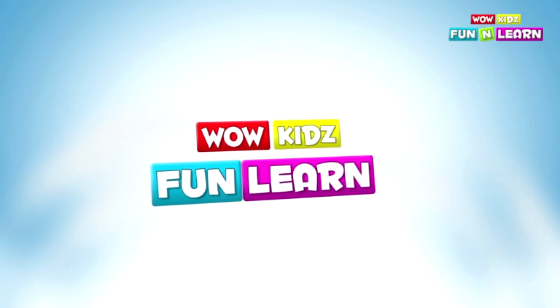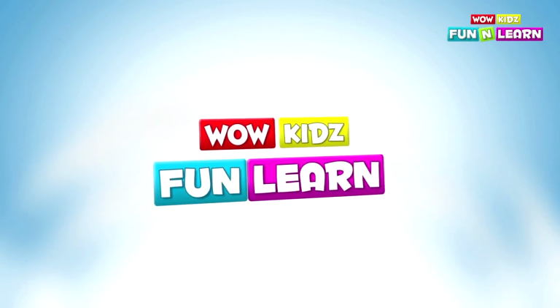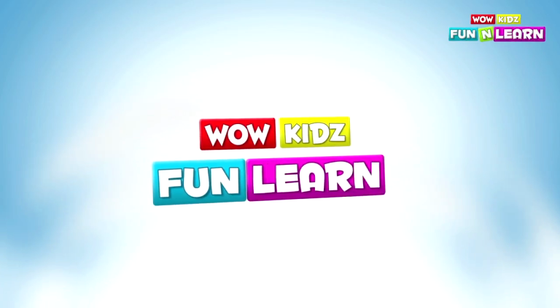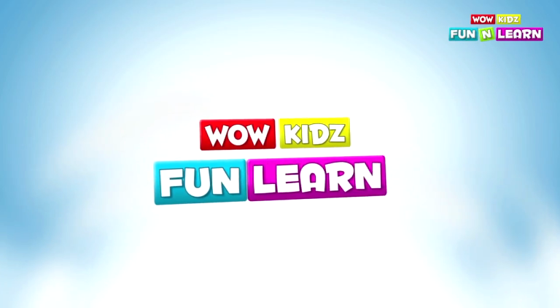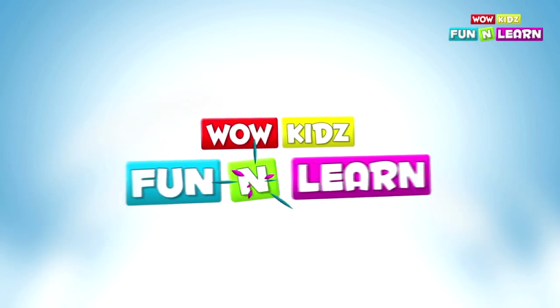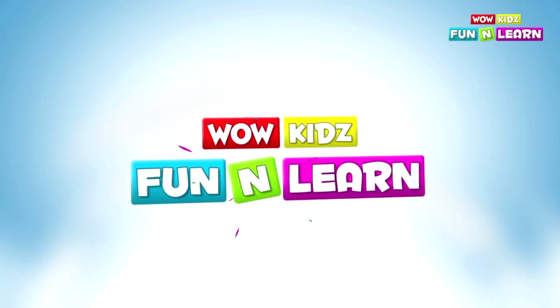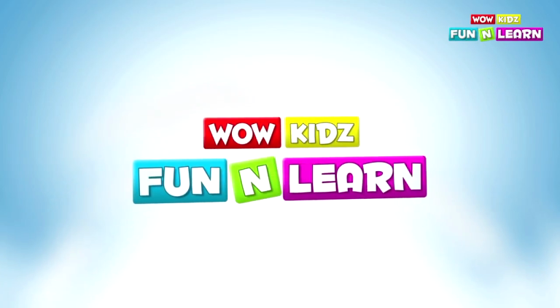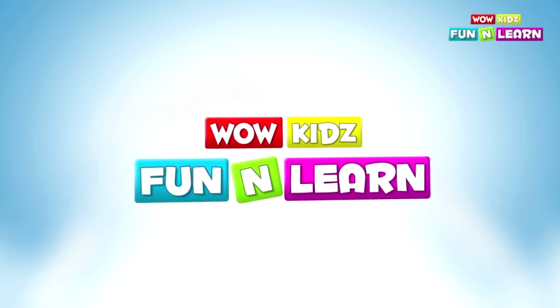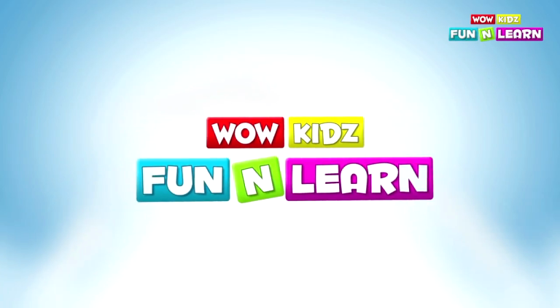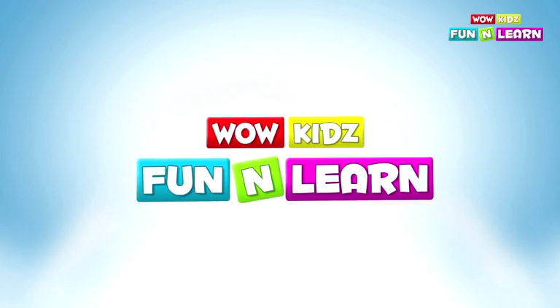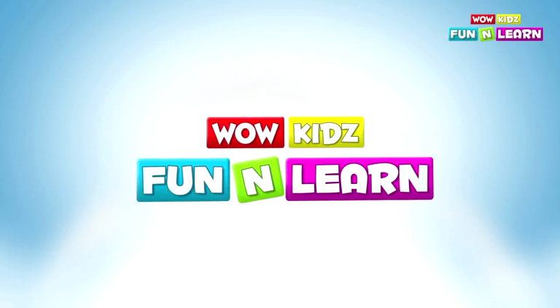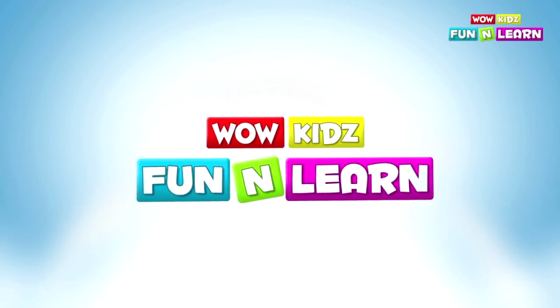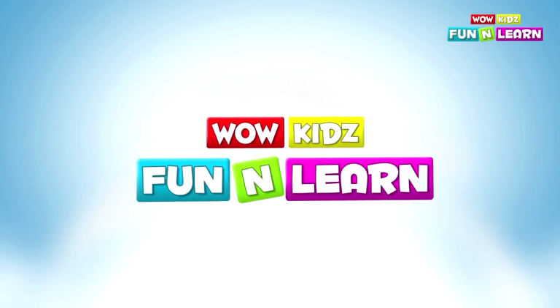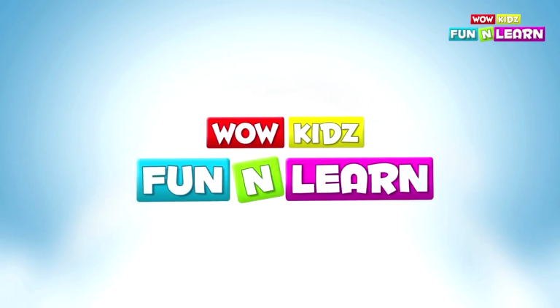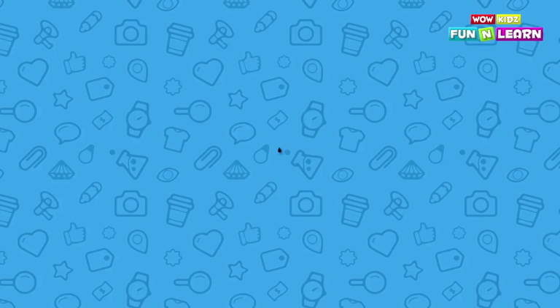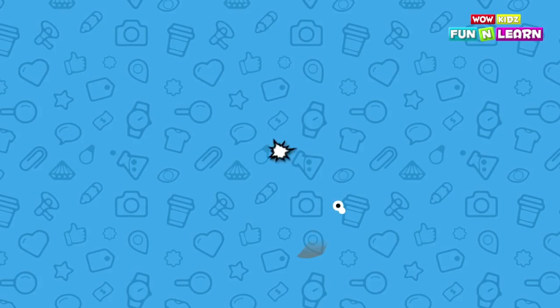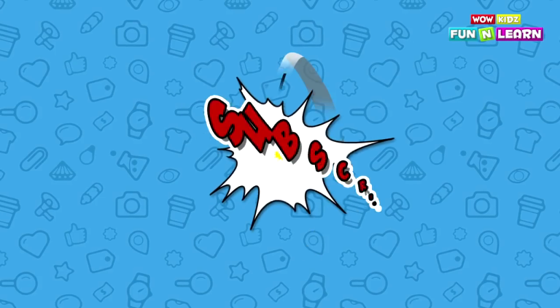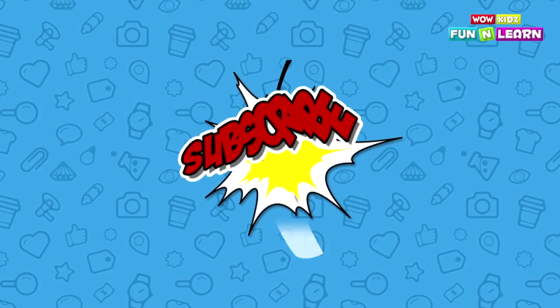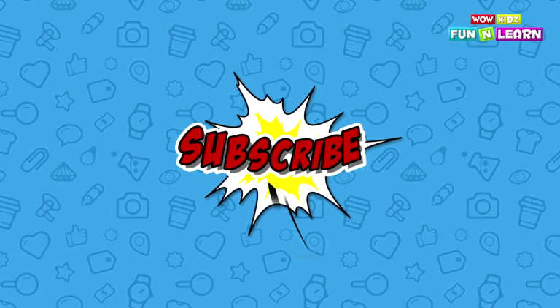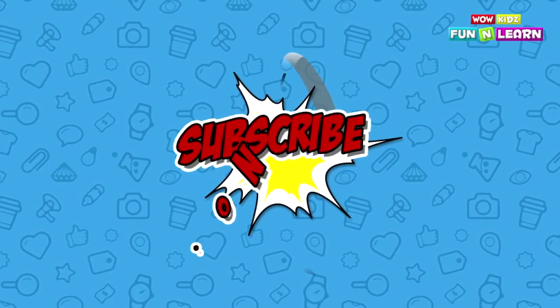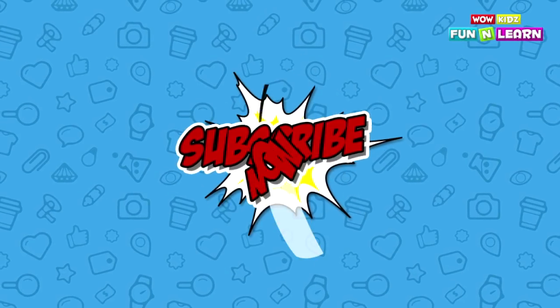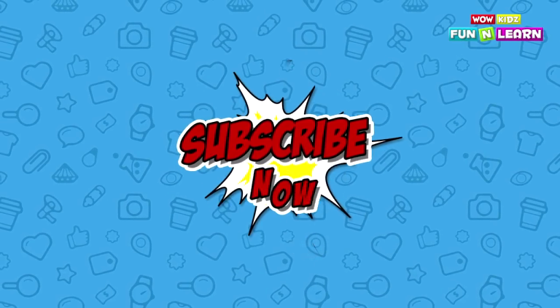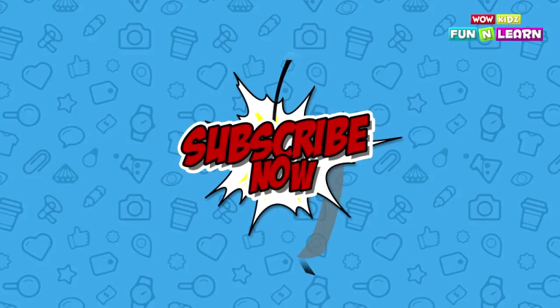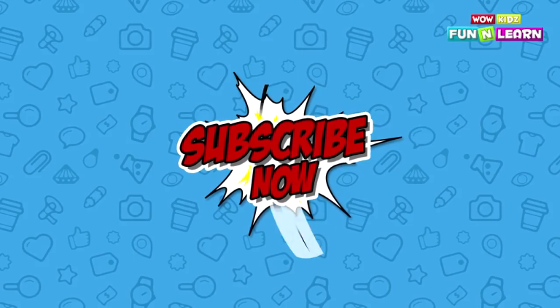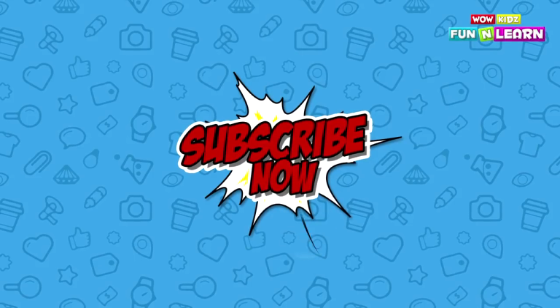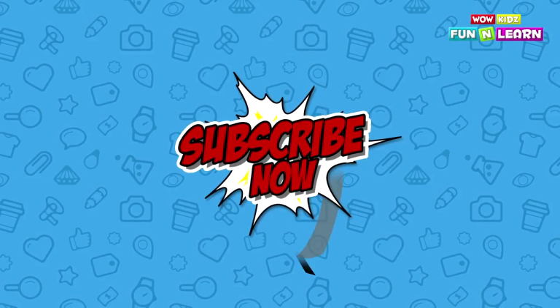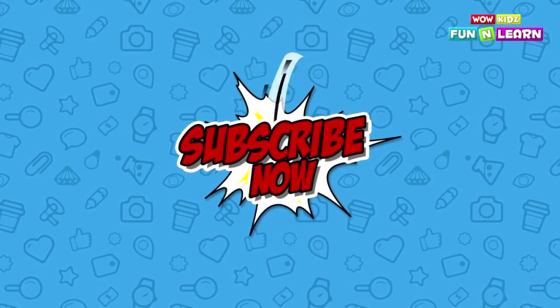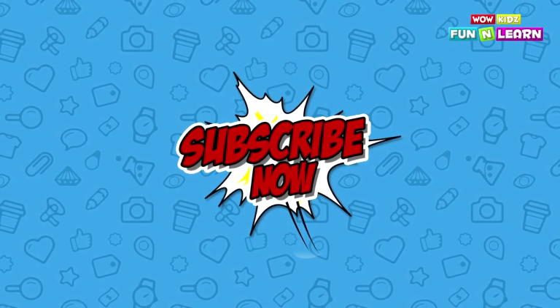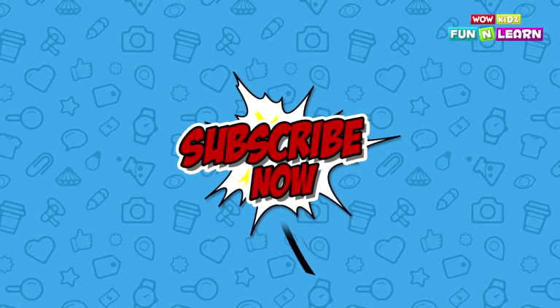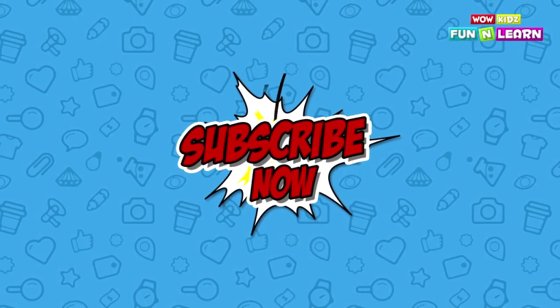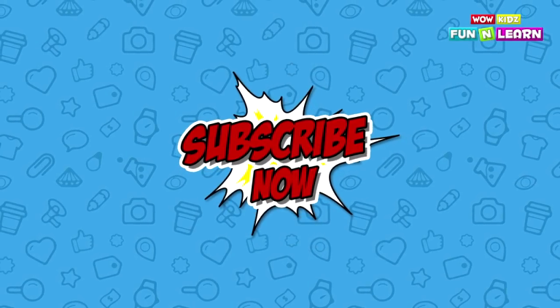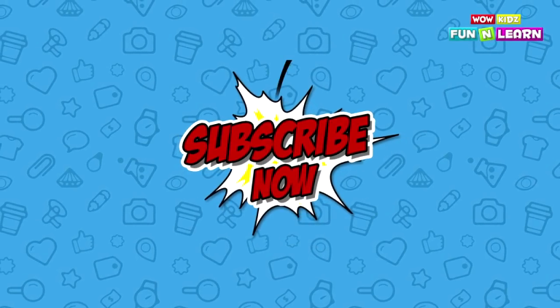Fun and Learn. Please subscribe to our channel today!